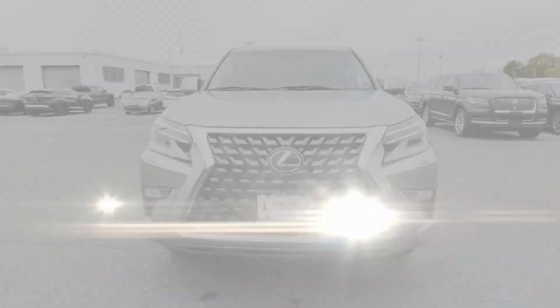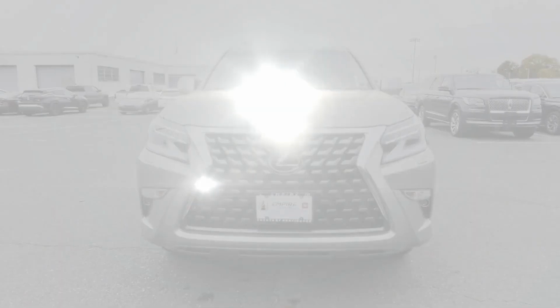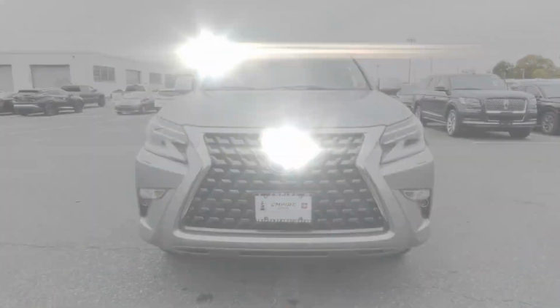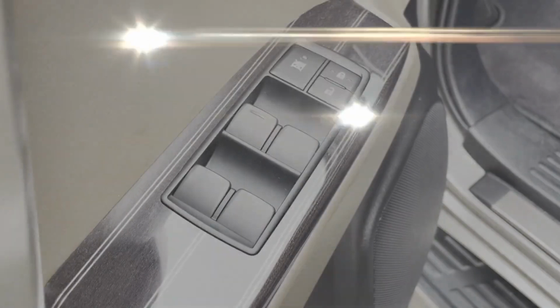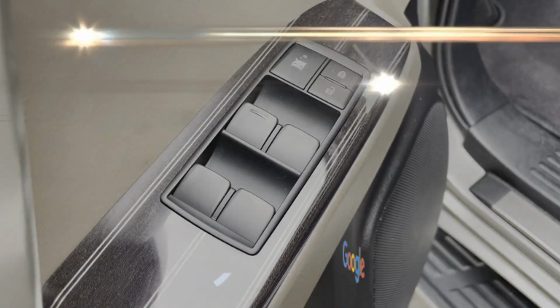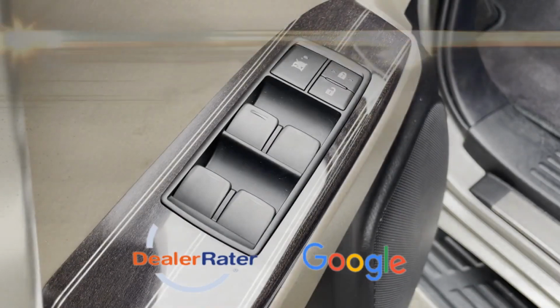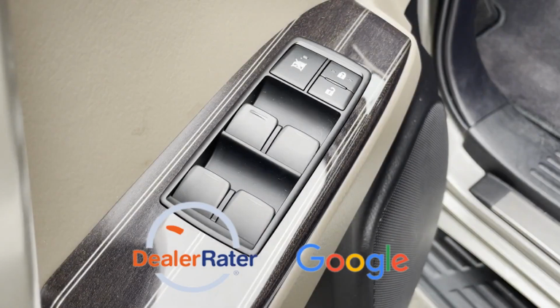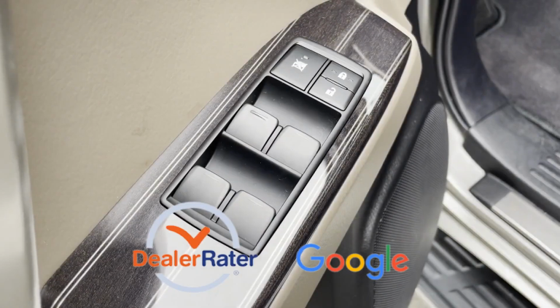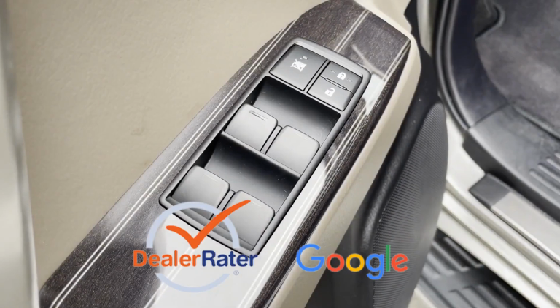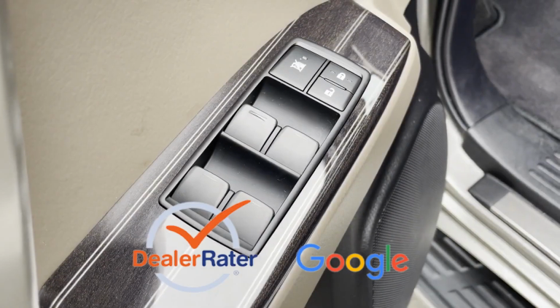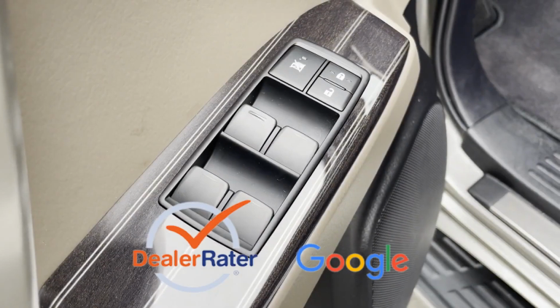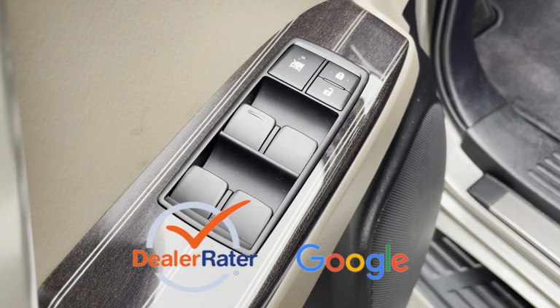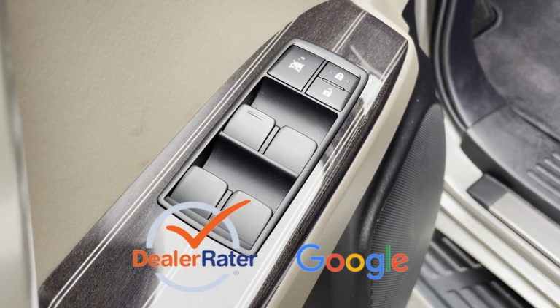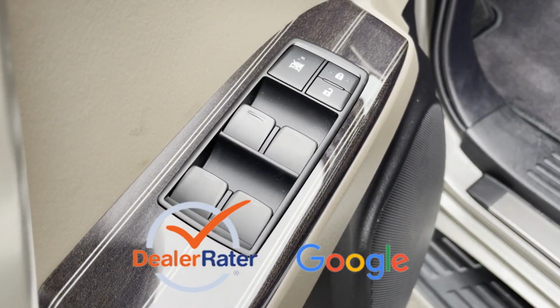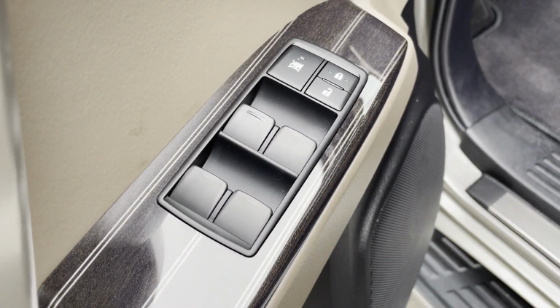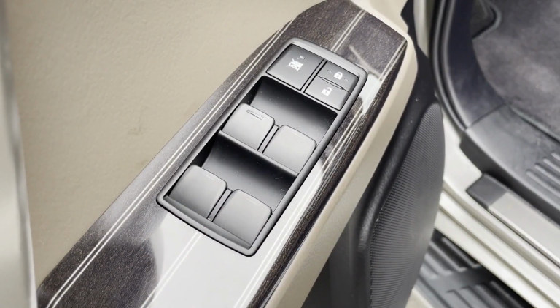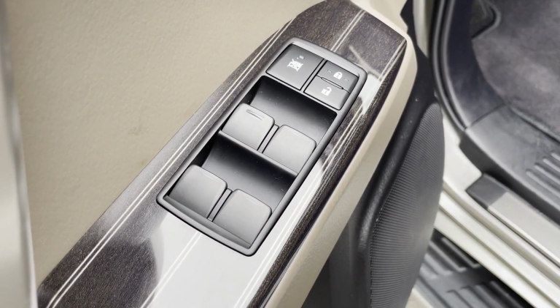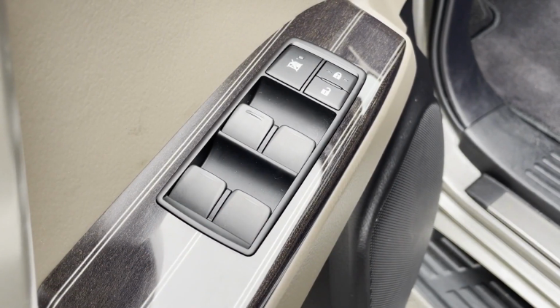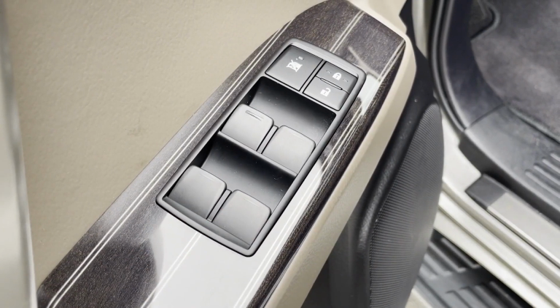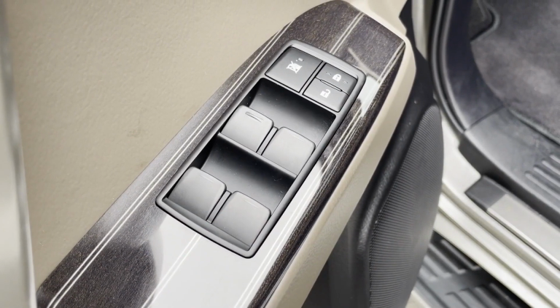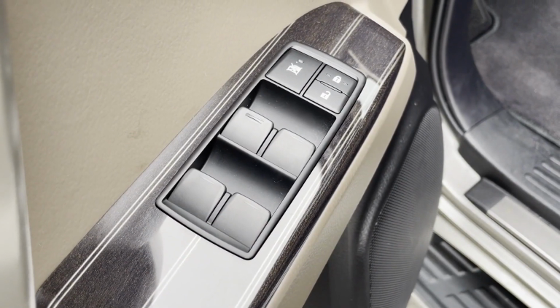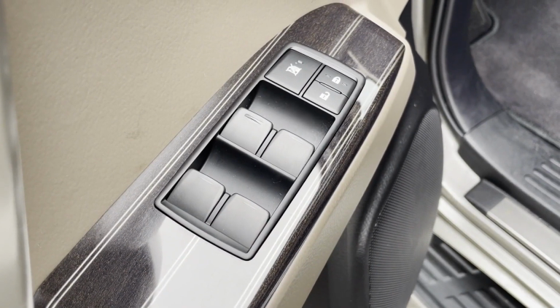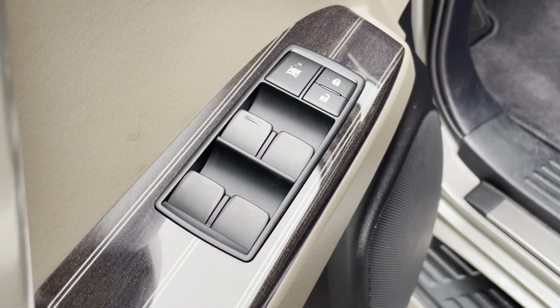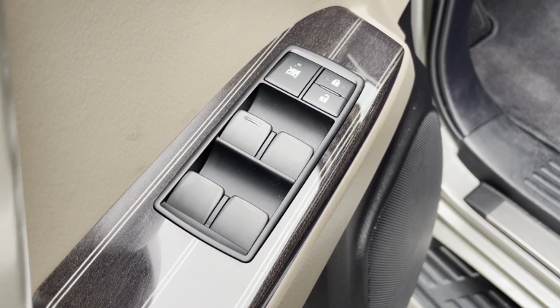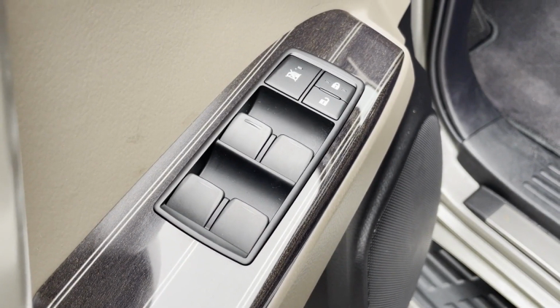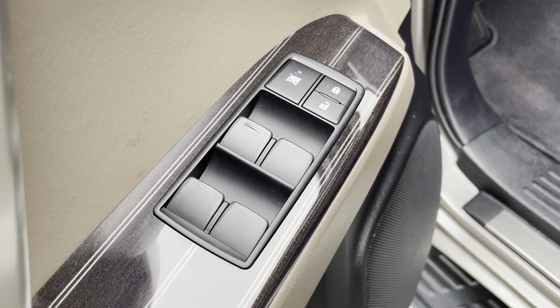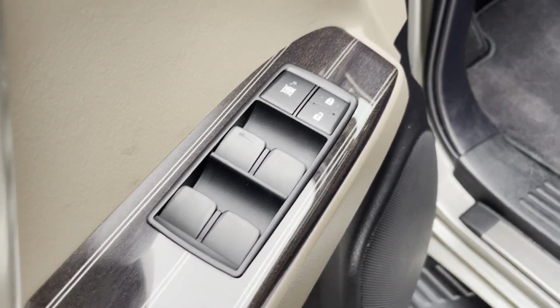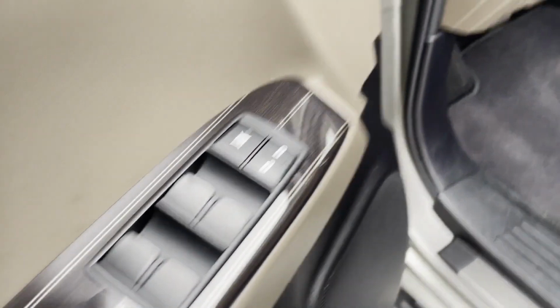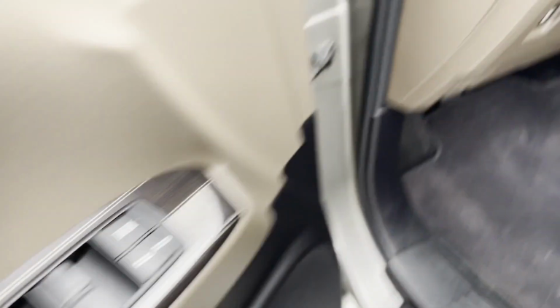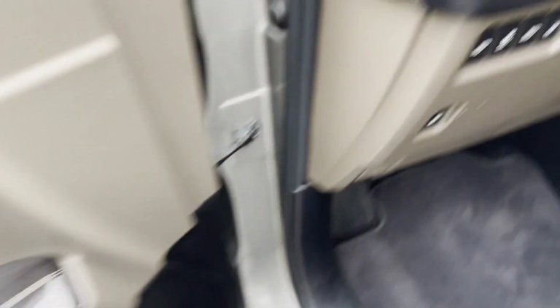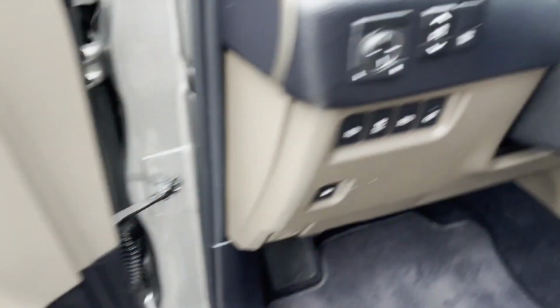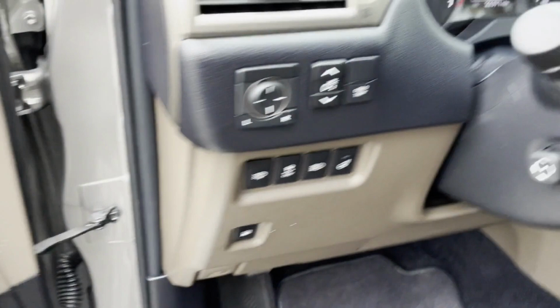This is a top-rated dealer. Schedule a test drive now before this model is gone.